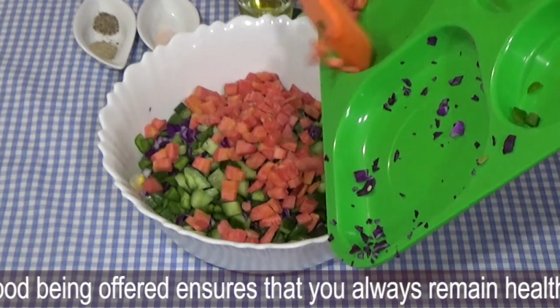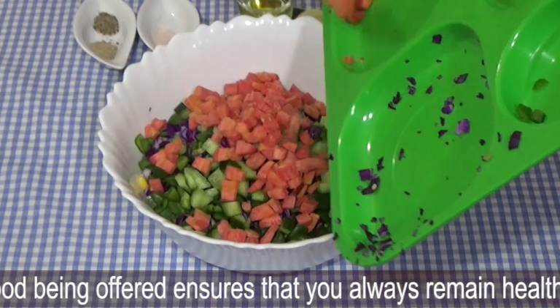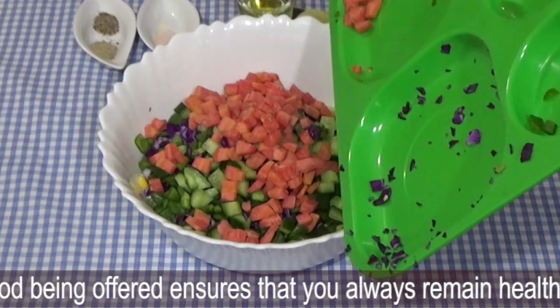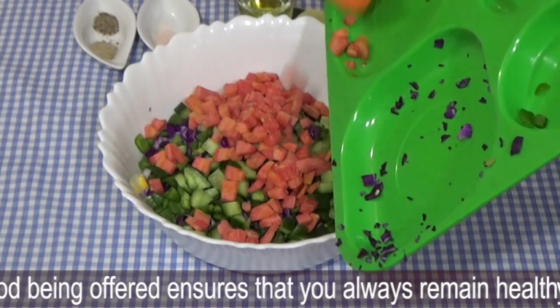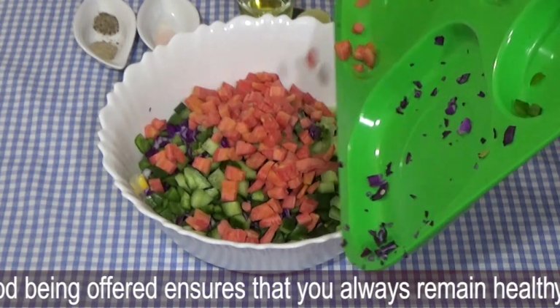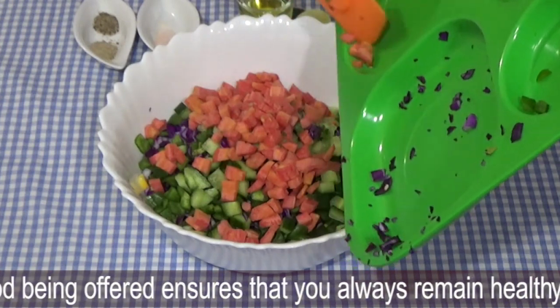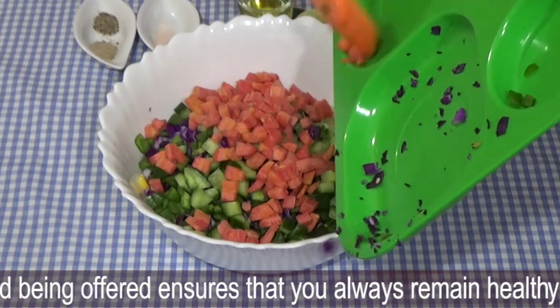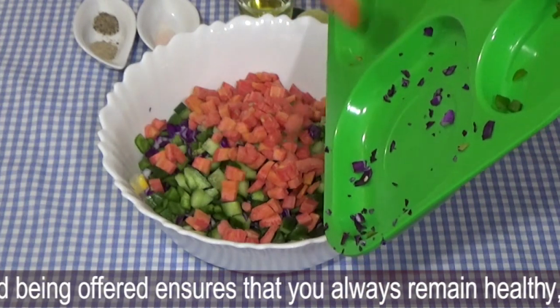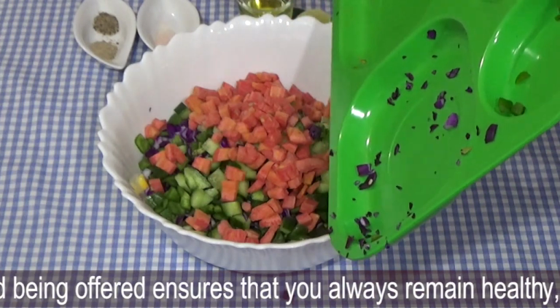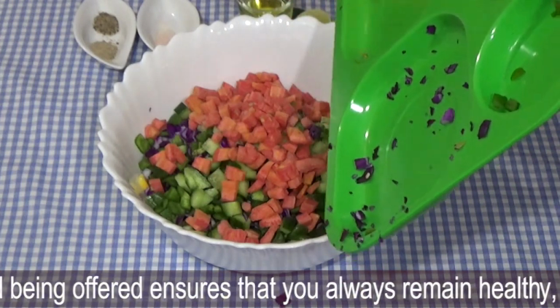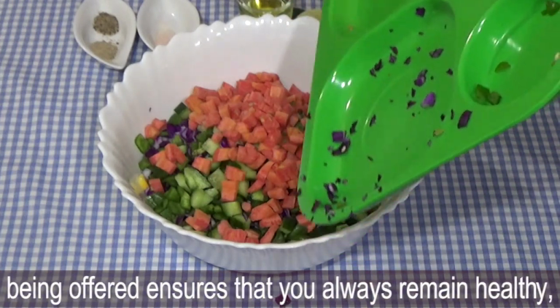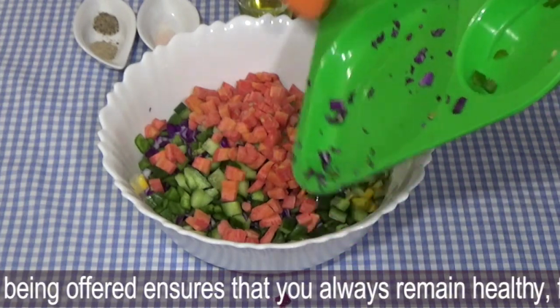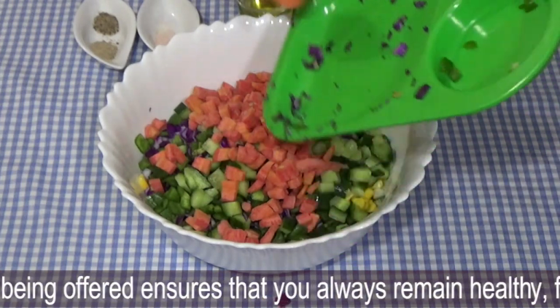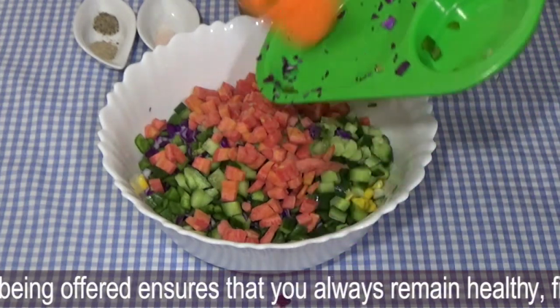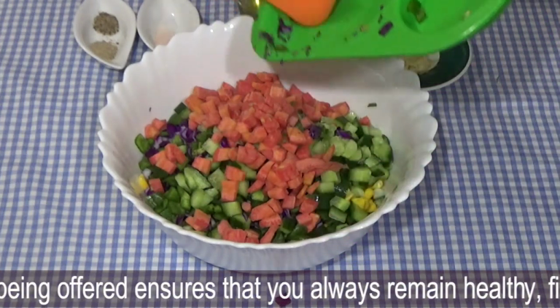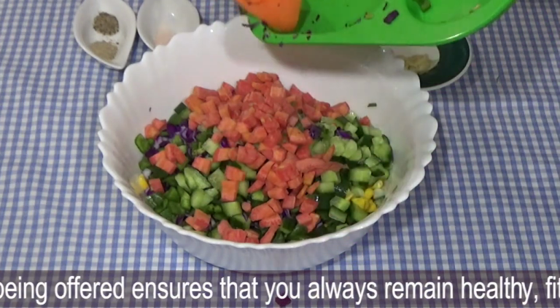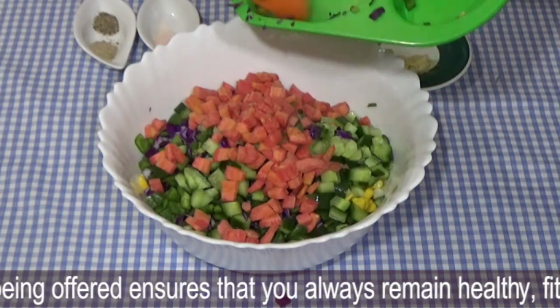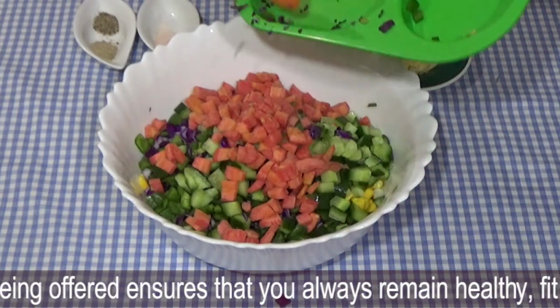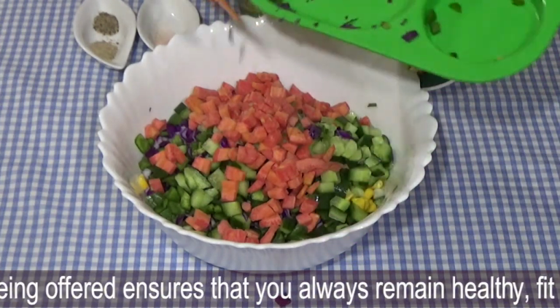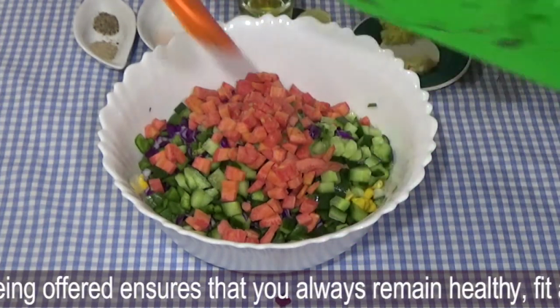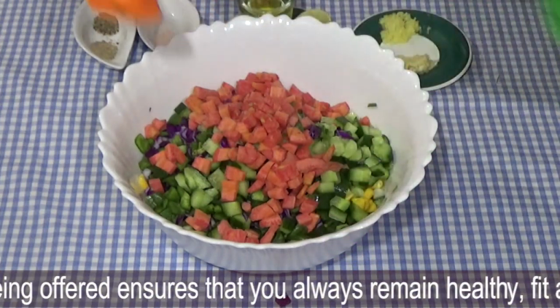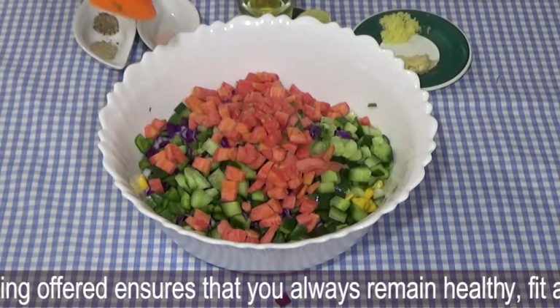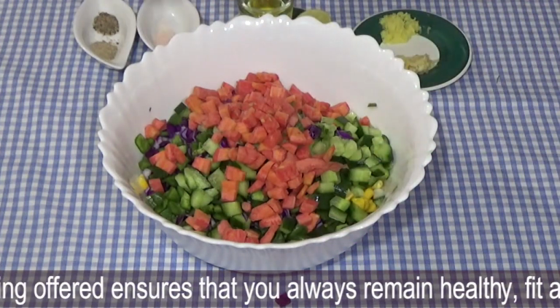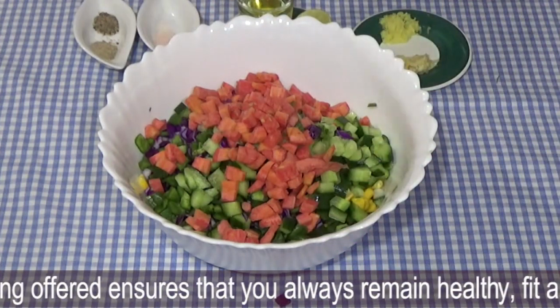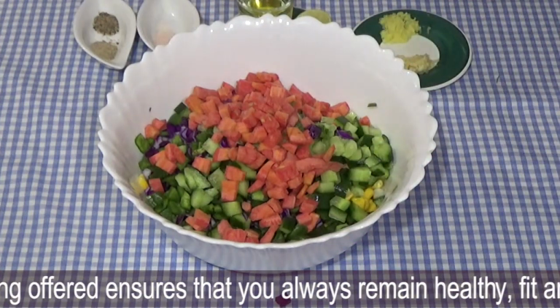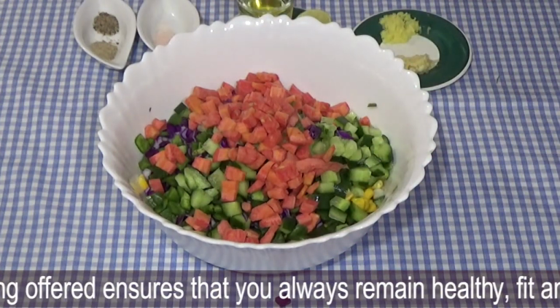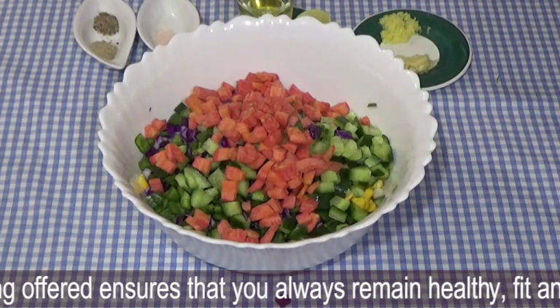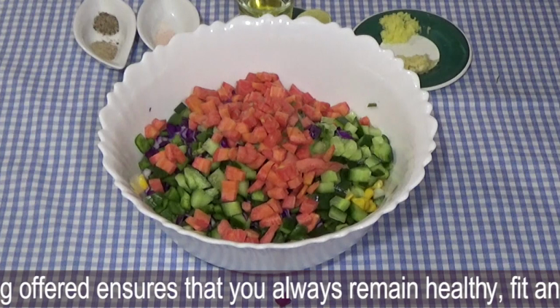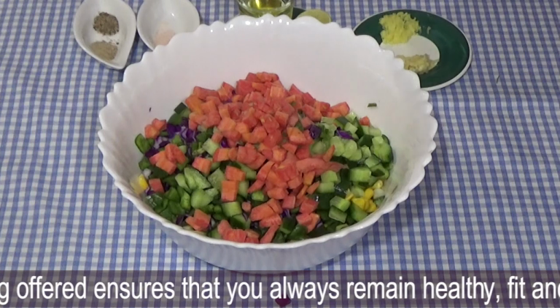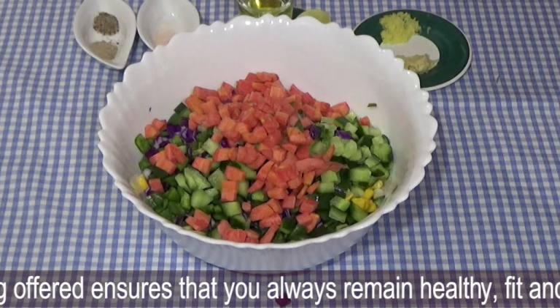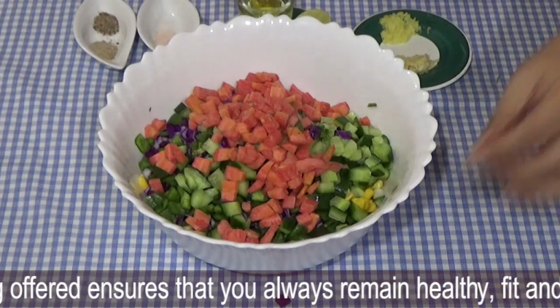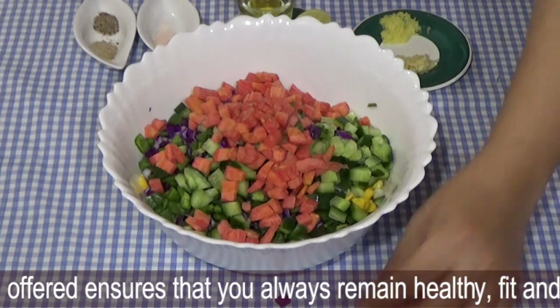The colorful things look very good, so children also feel good about eating it, so you can also give it to them.